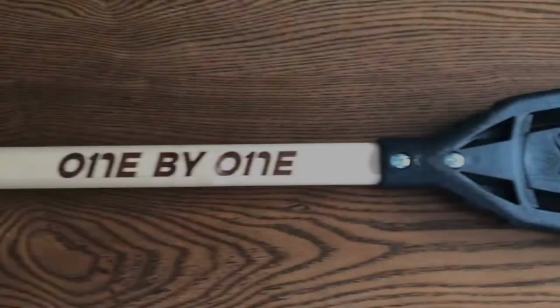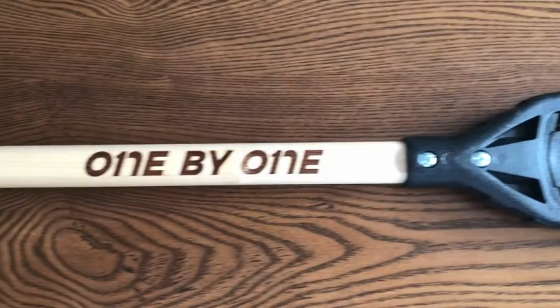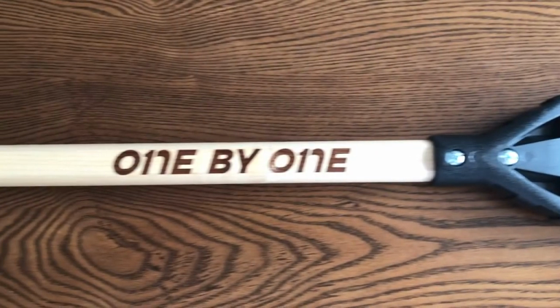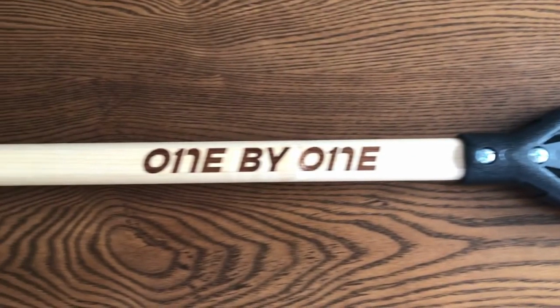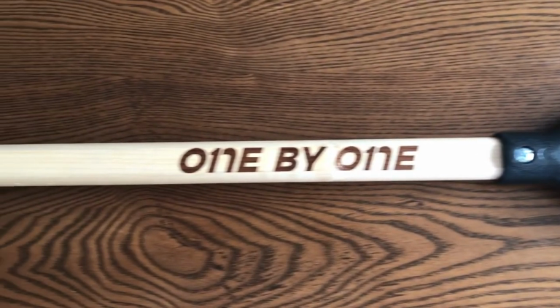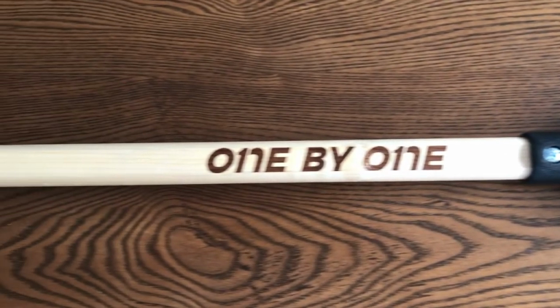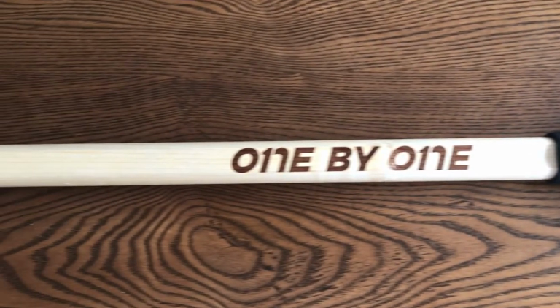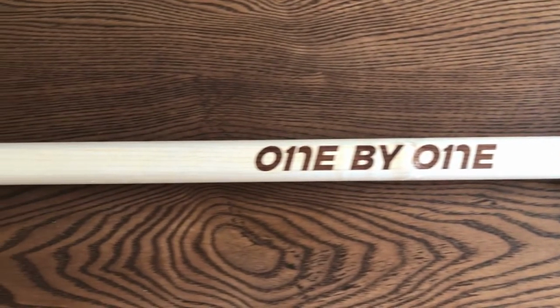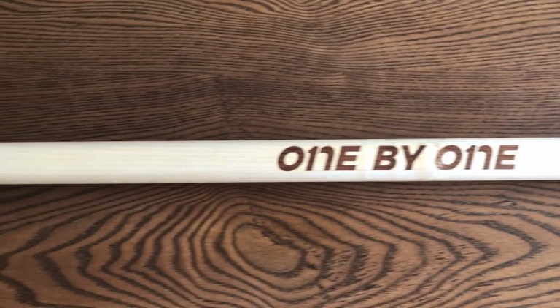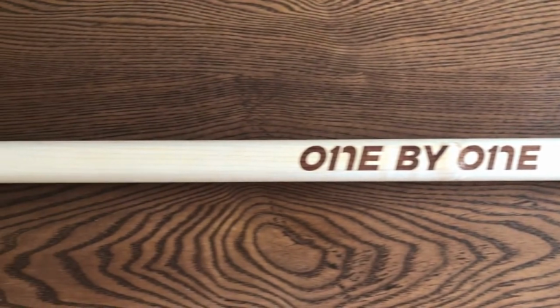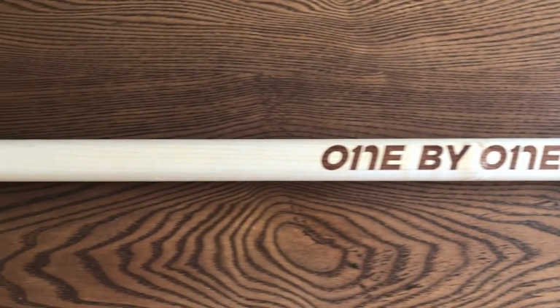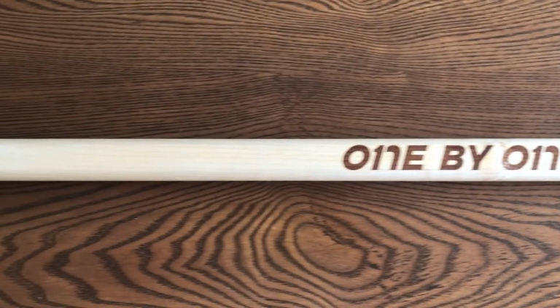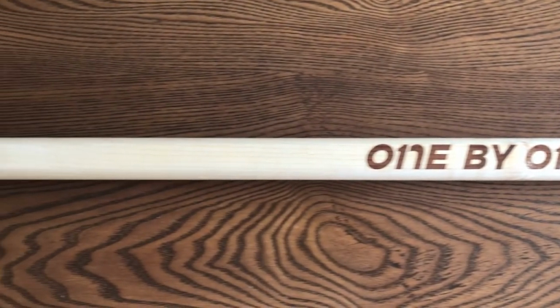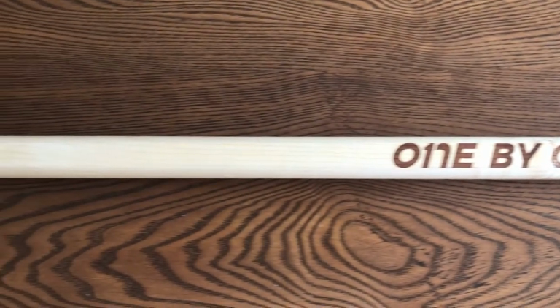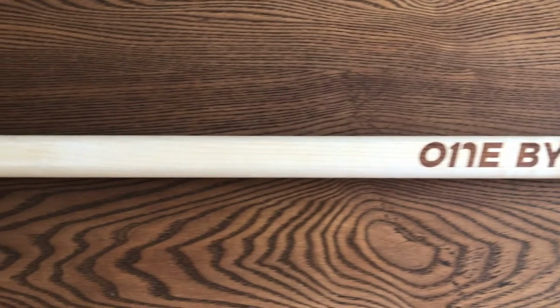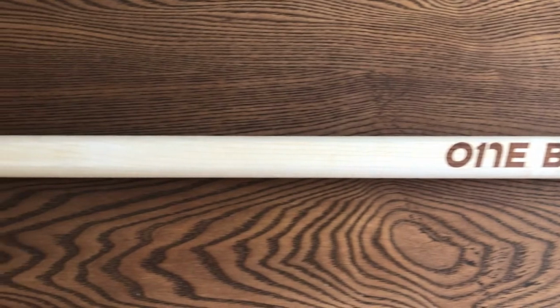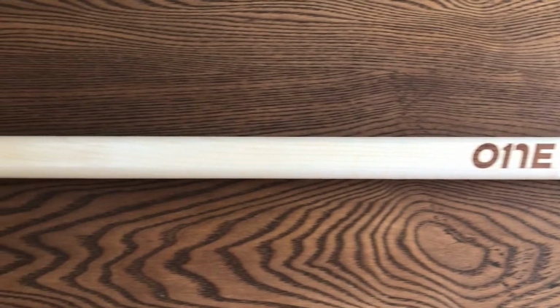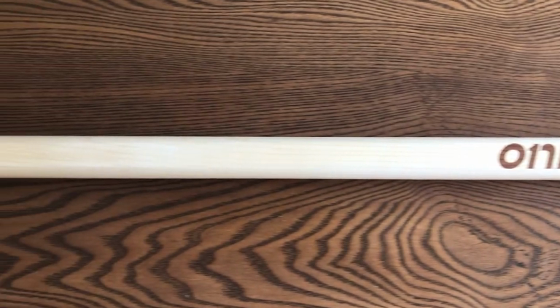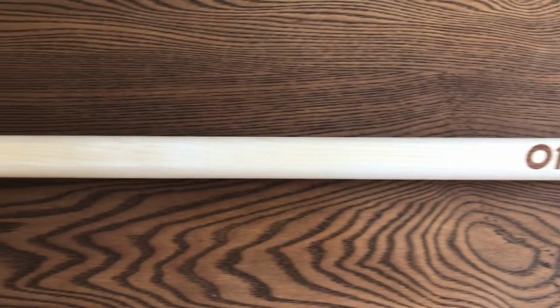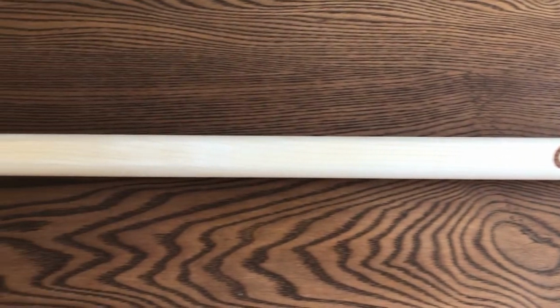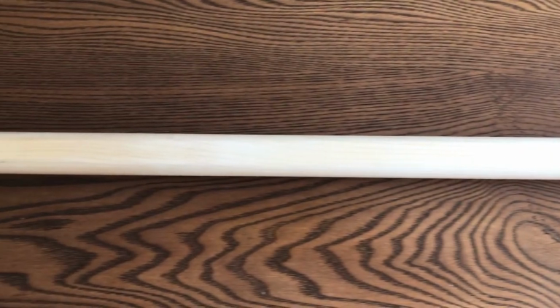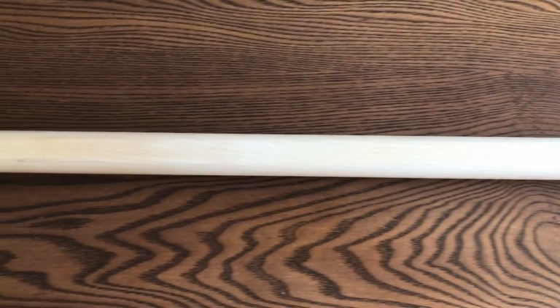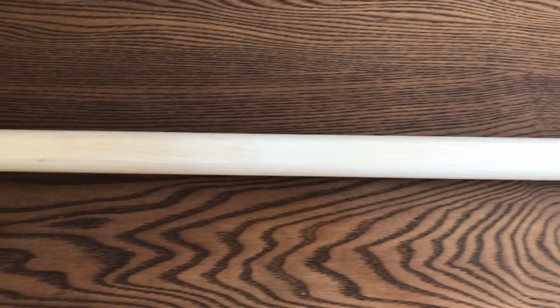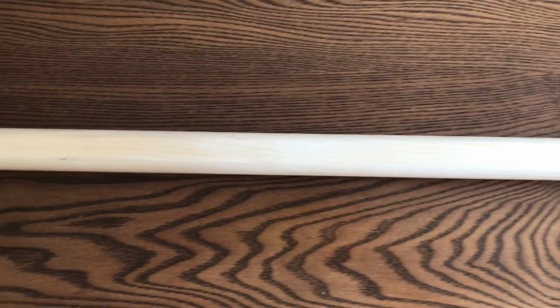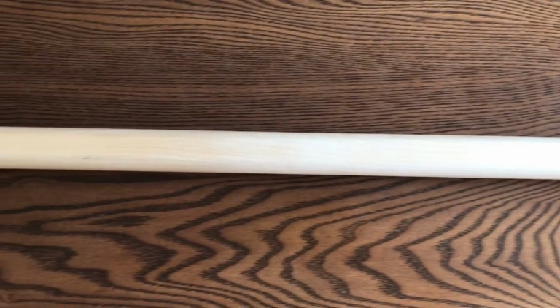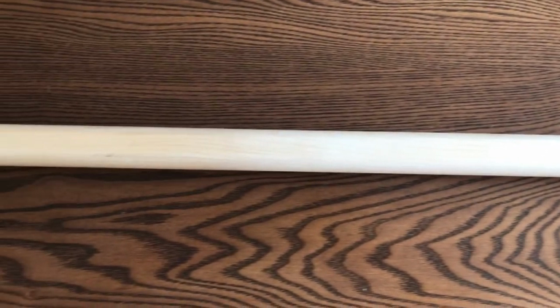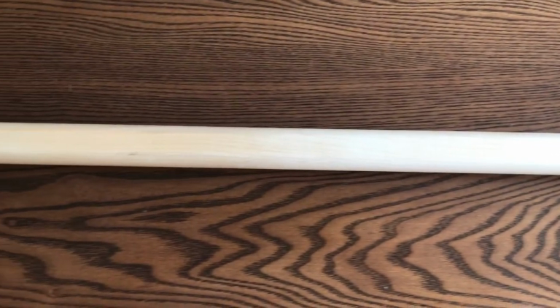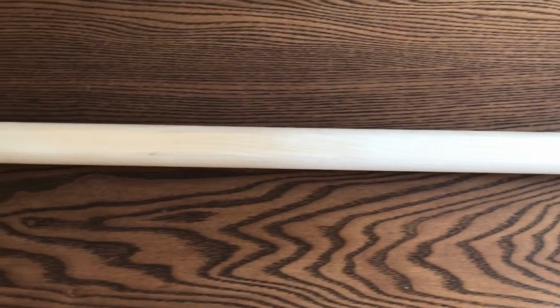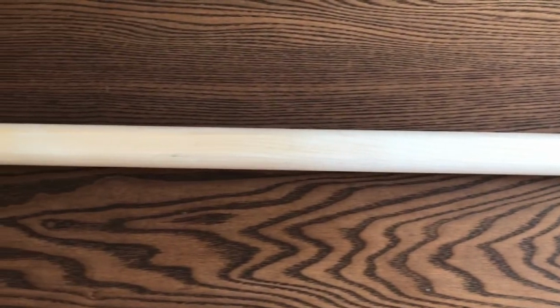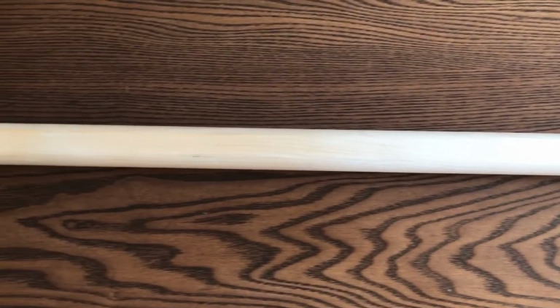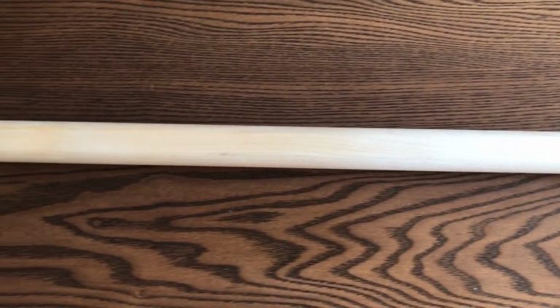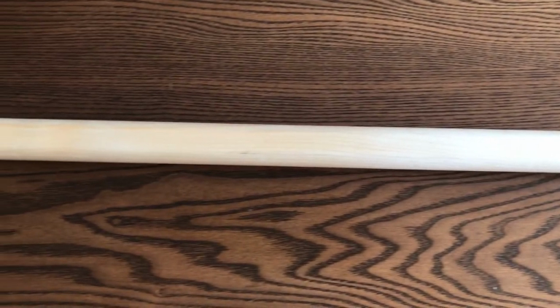Our first stick is the Sidekick. Detailed at $35, it is made of maple wood.